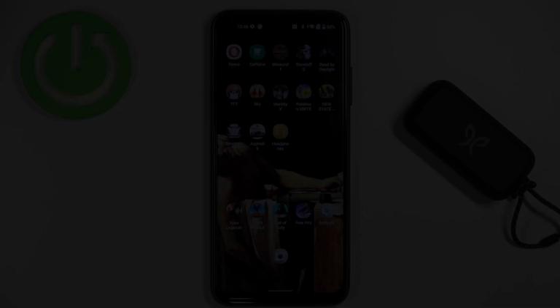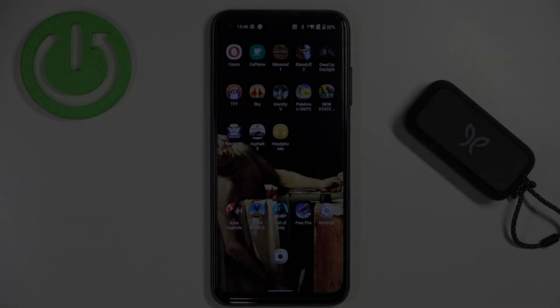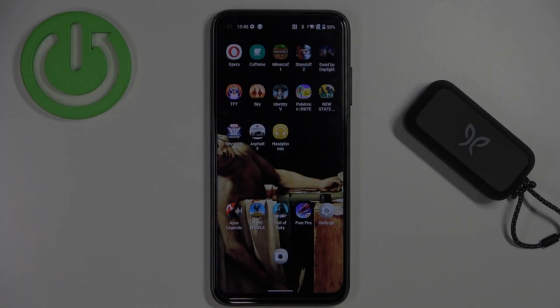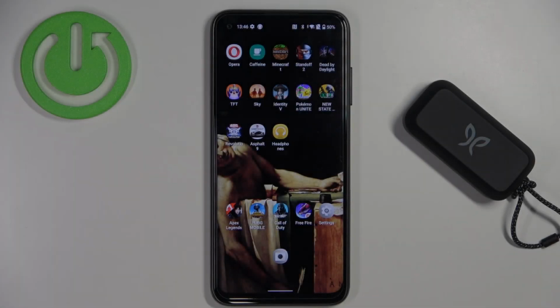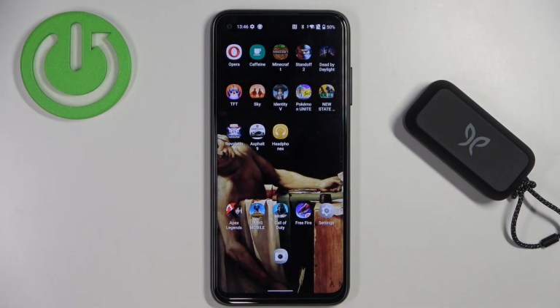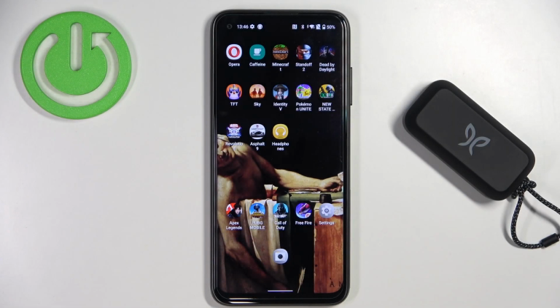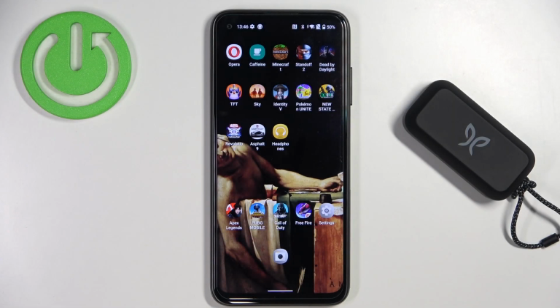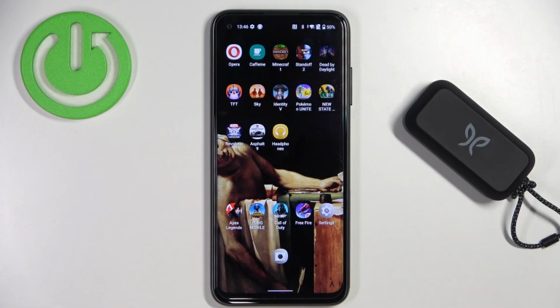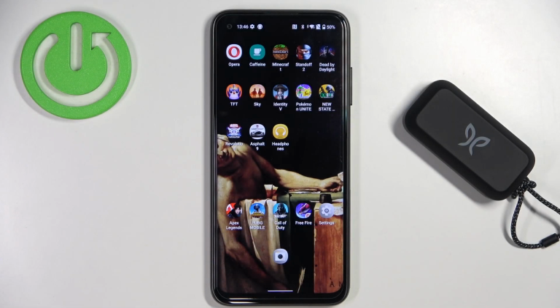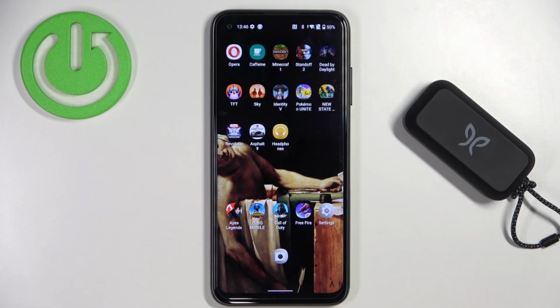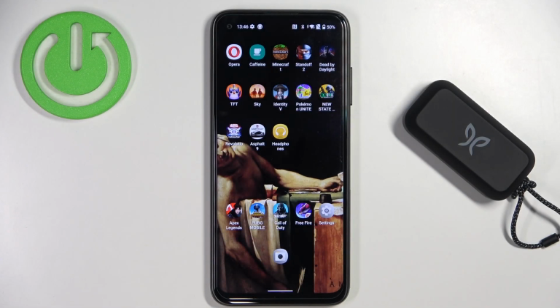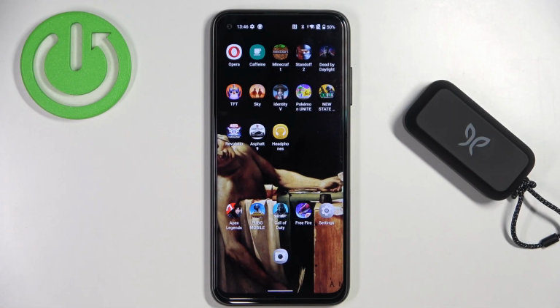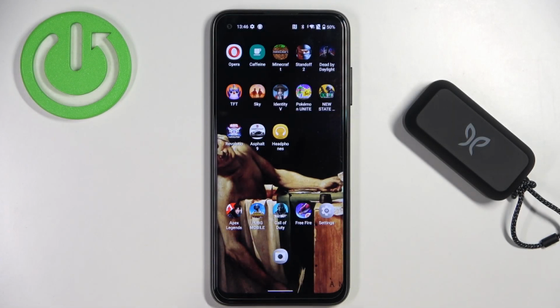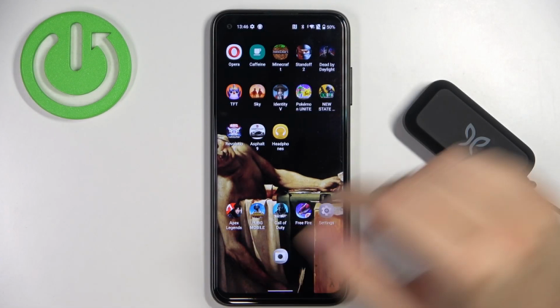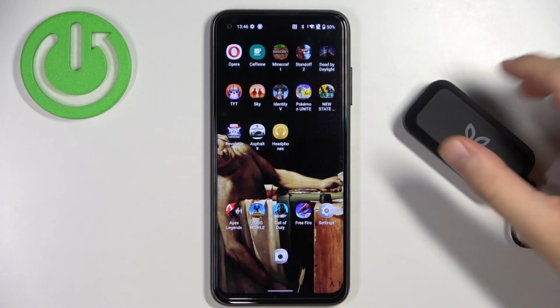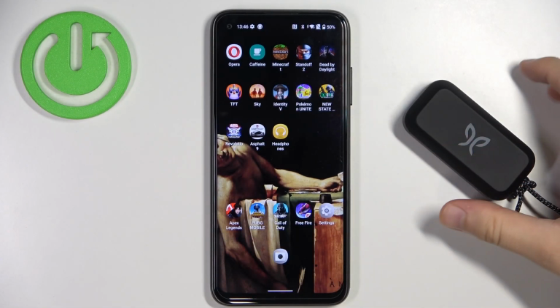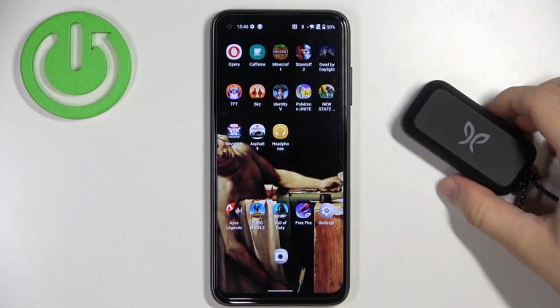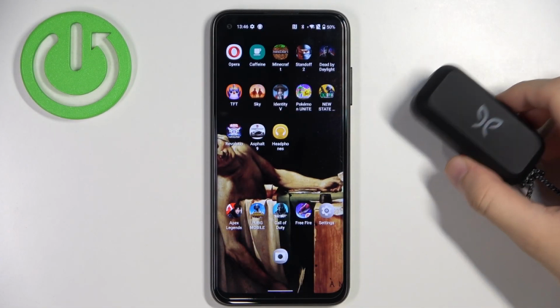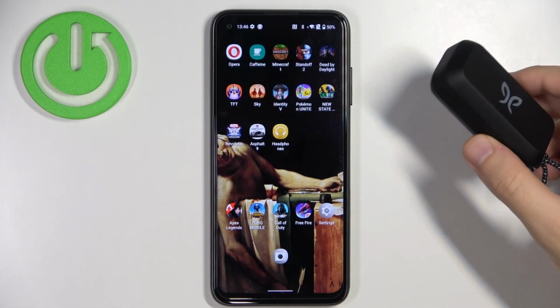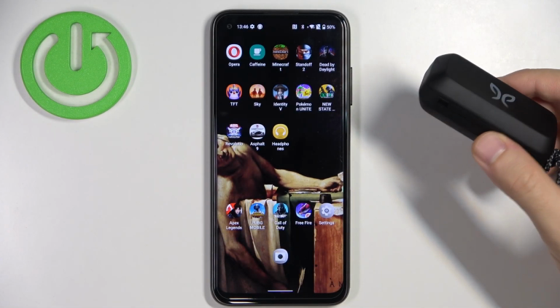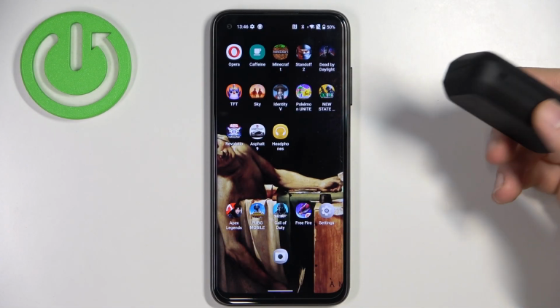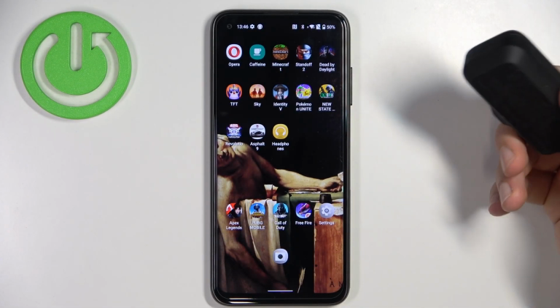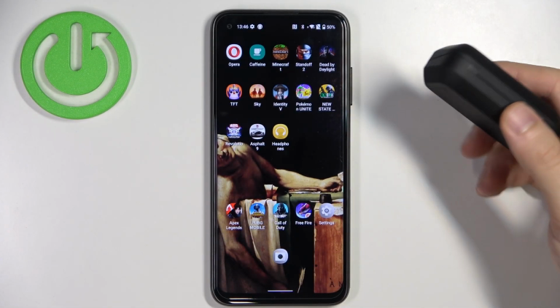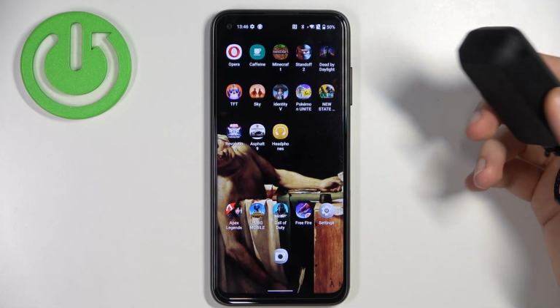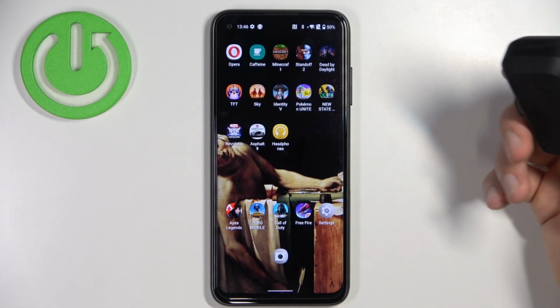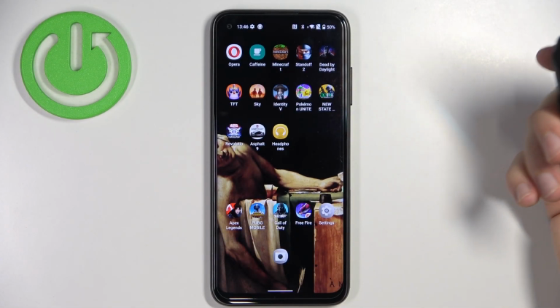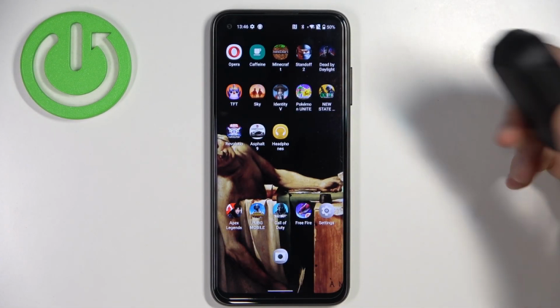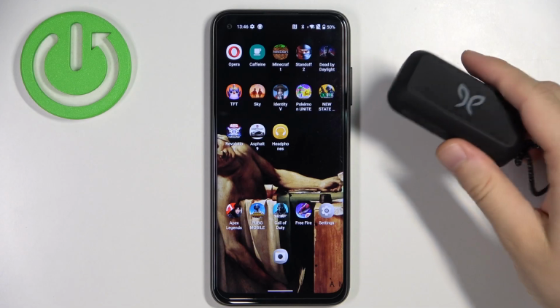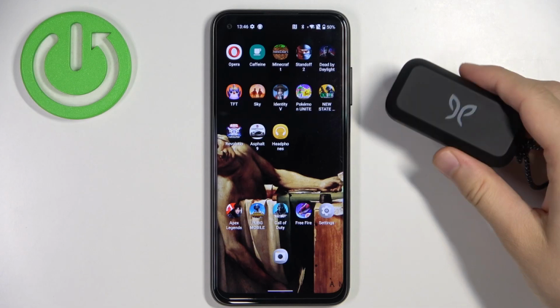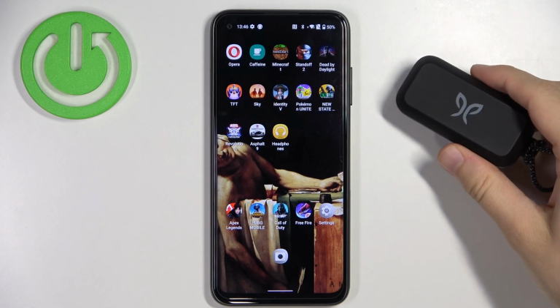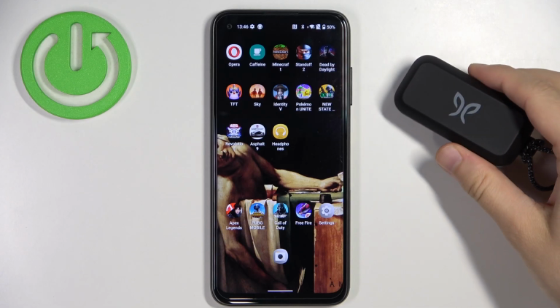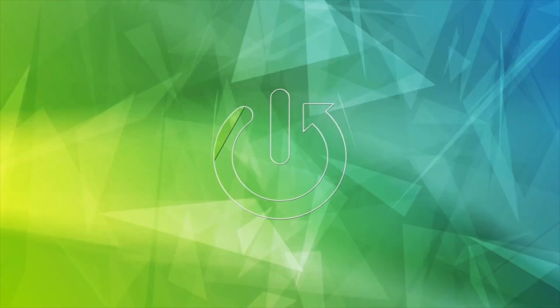Welcome guys. In this video I'm gonna show you how you can pair your JBird Vista earbuds to your Android smartphone.